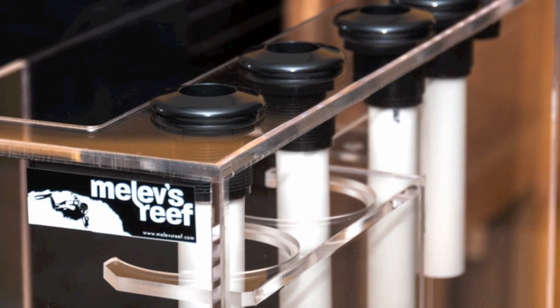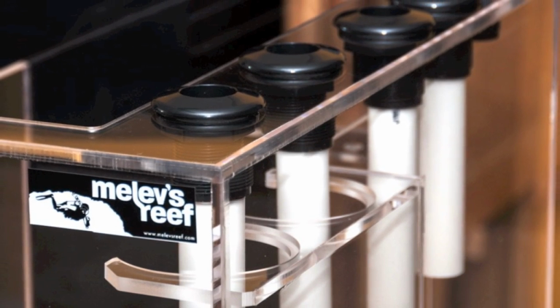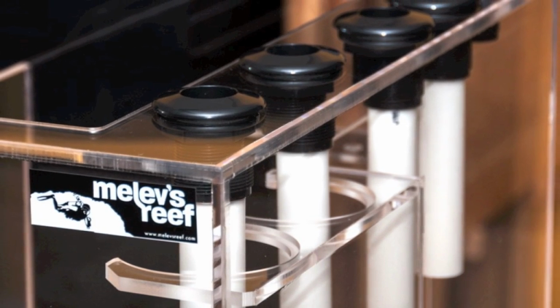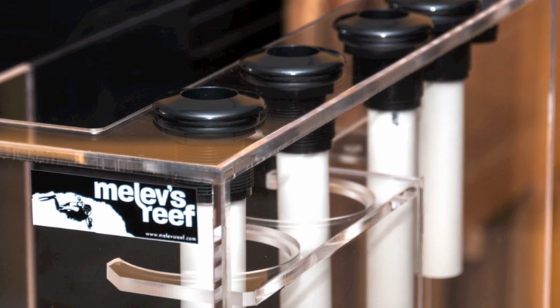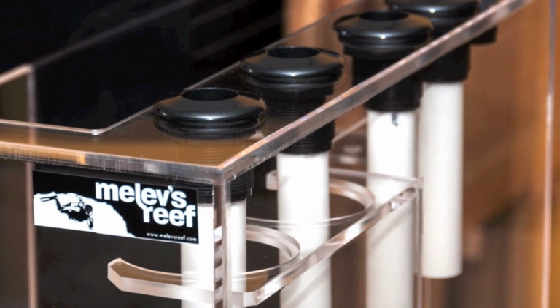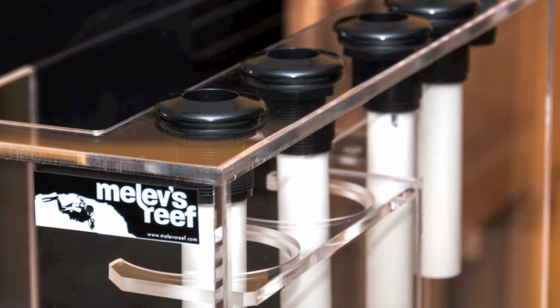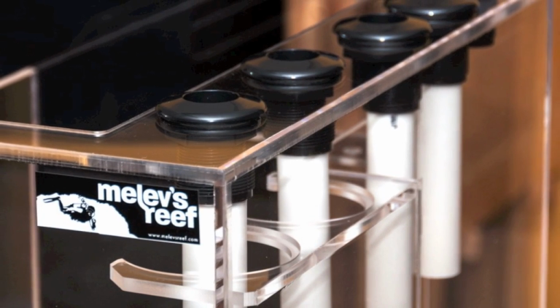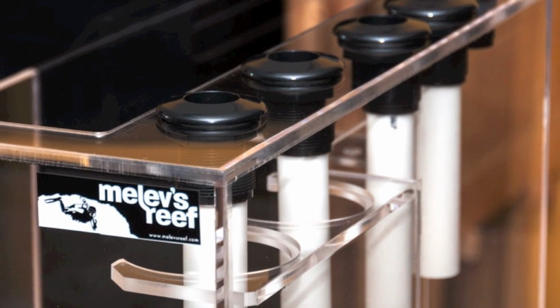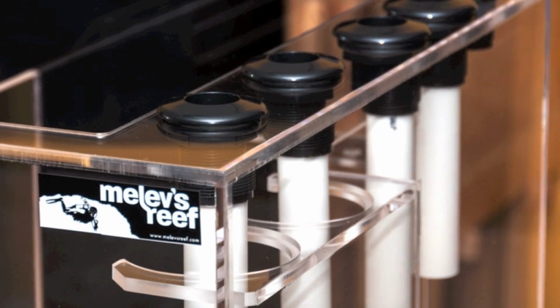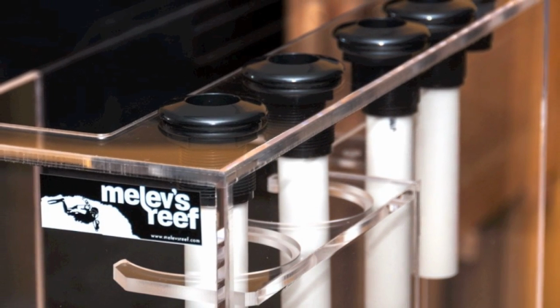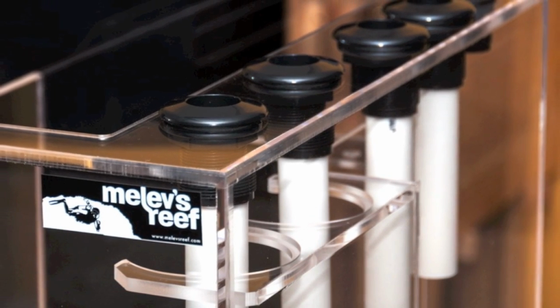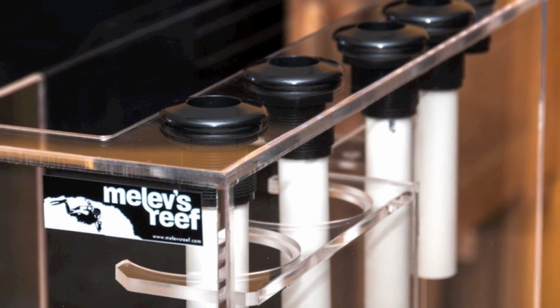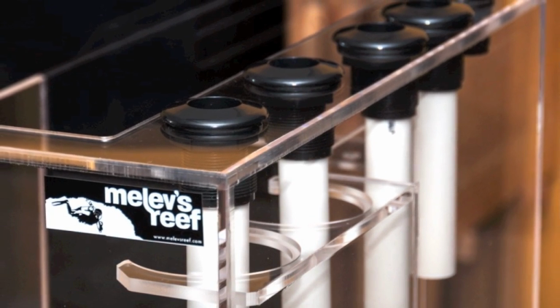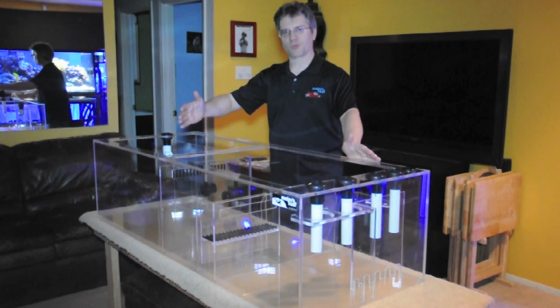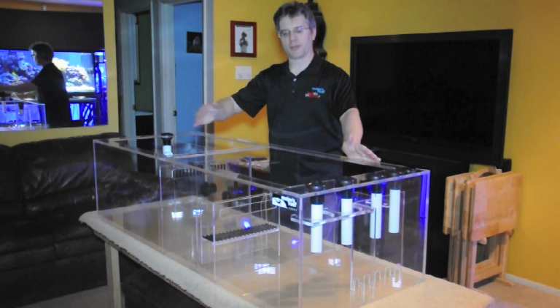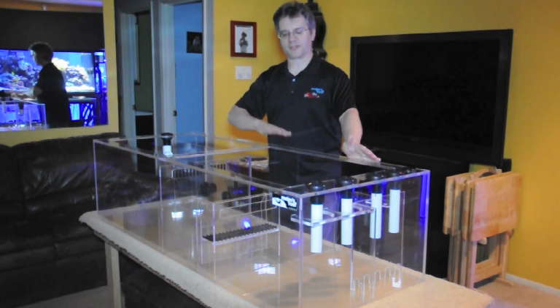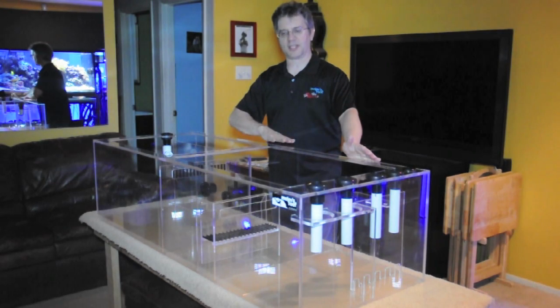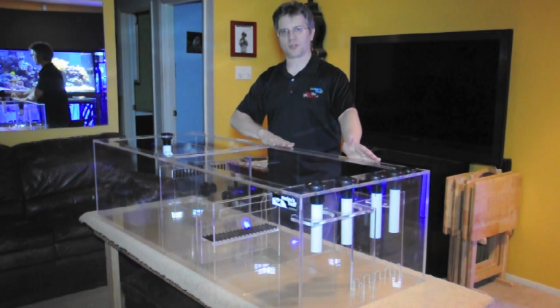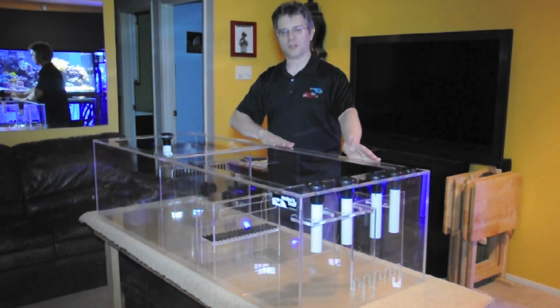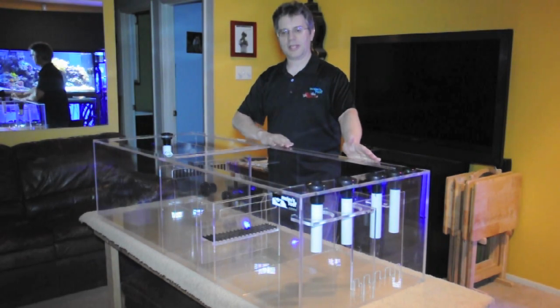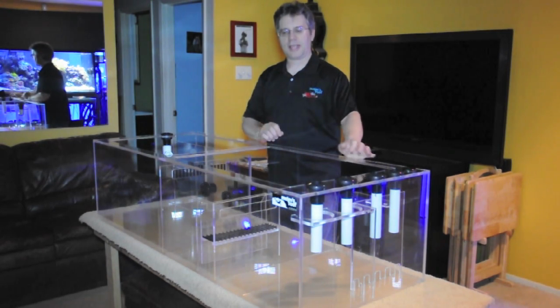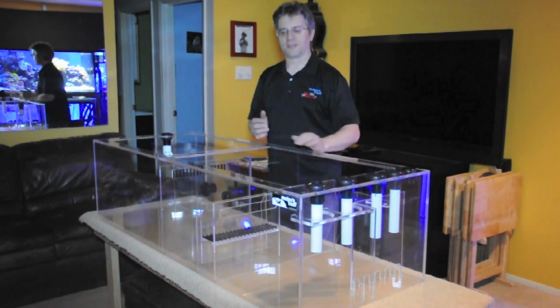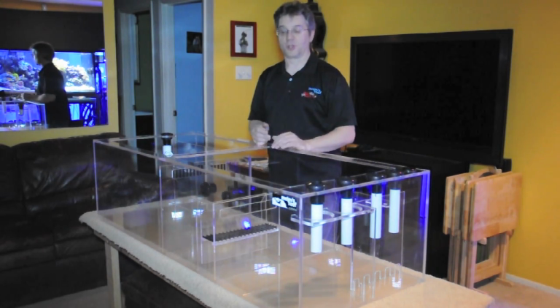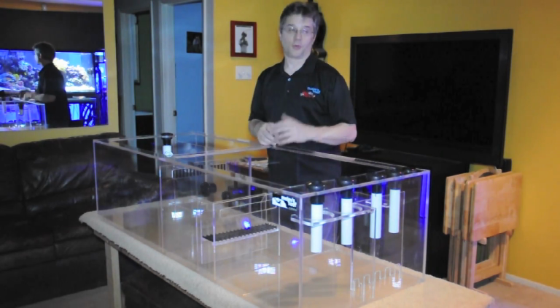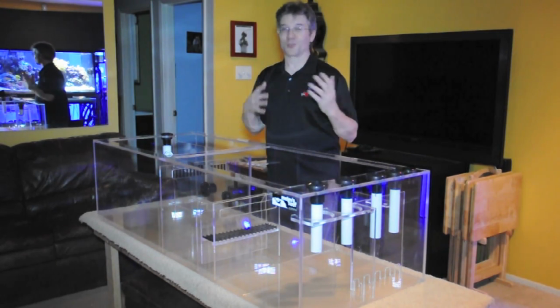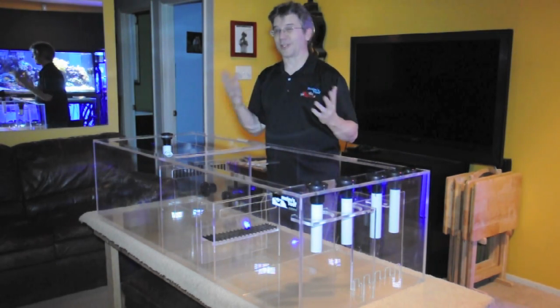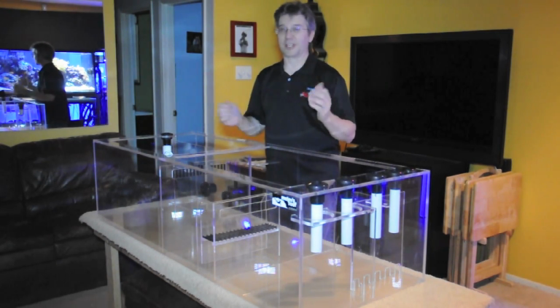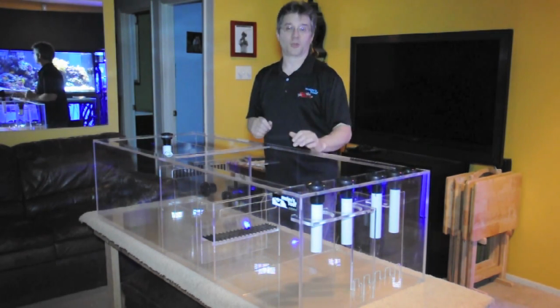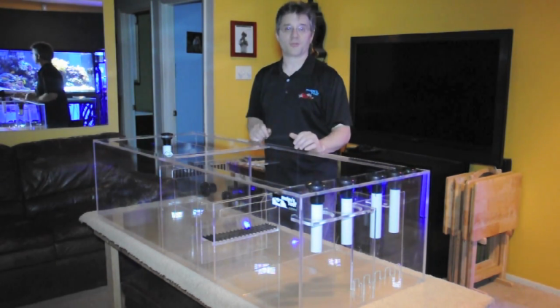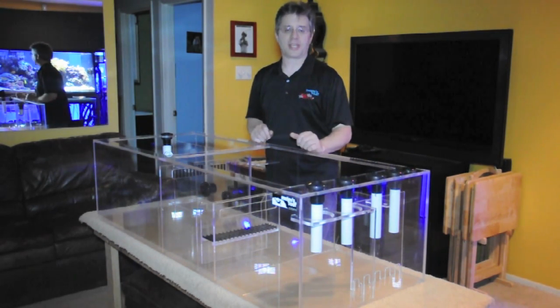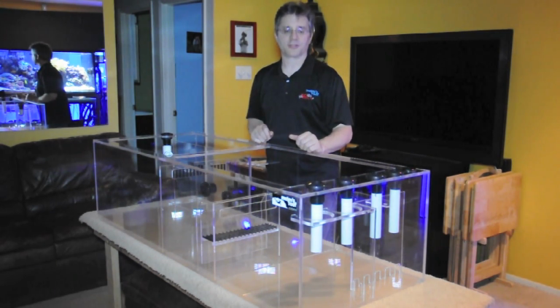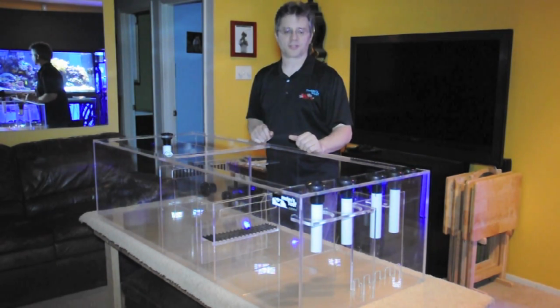This is a big one at 60 inches long, 20 inches wide by 16 tall, and it's going to go under, I think, a 250-gallon system.